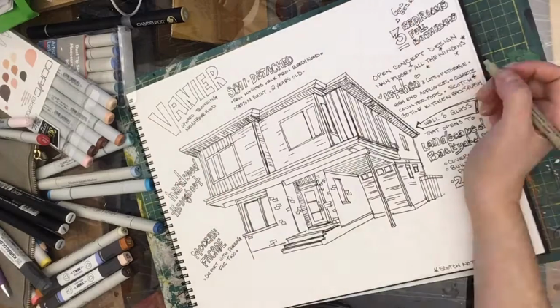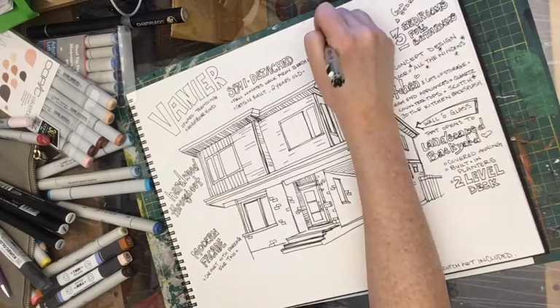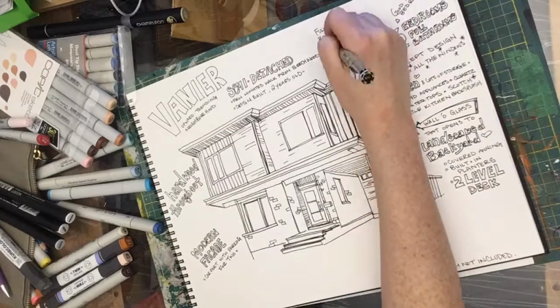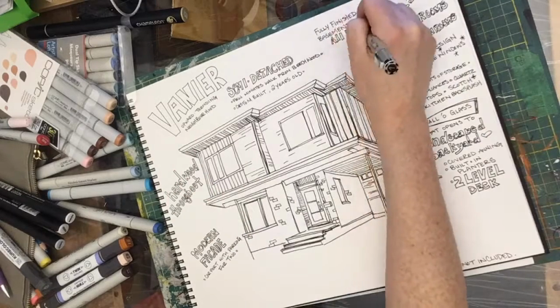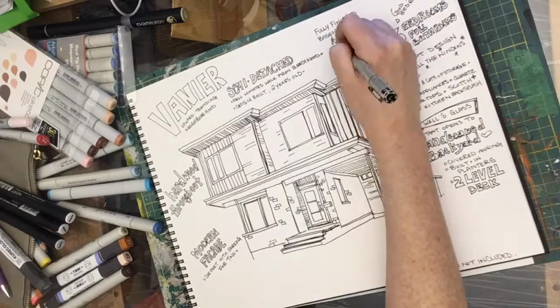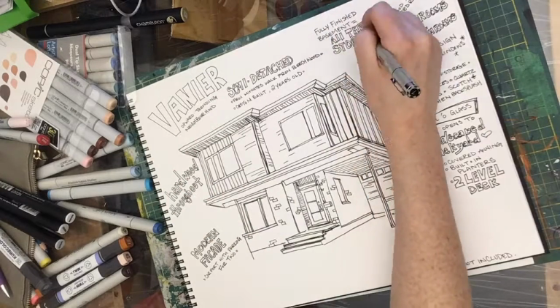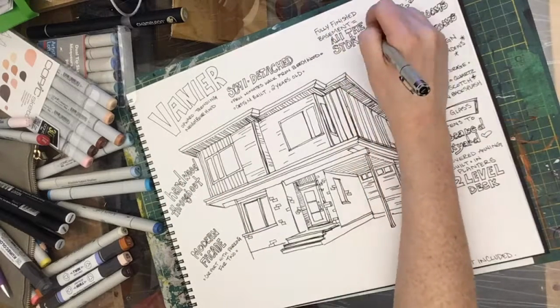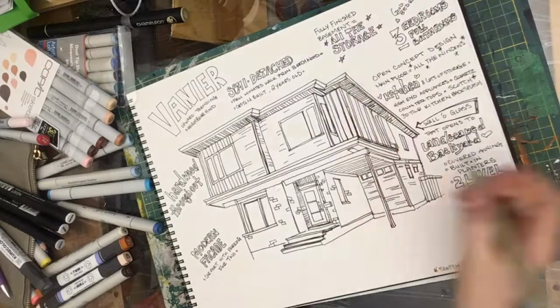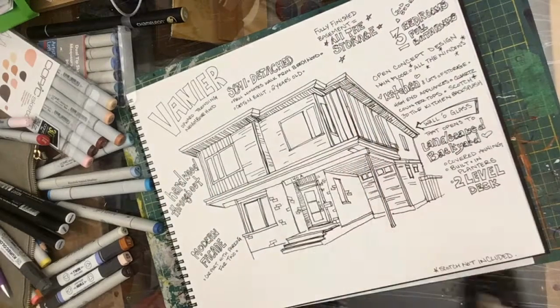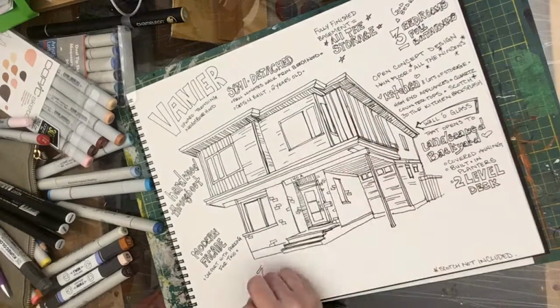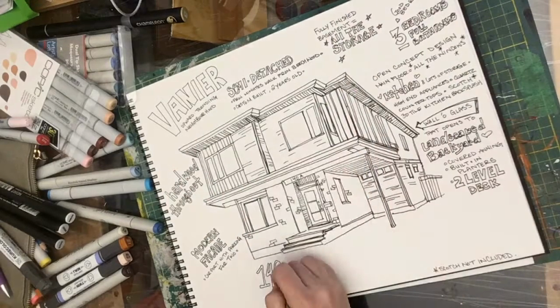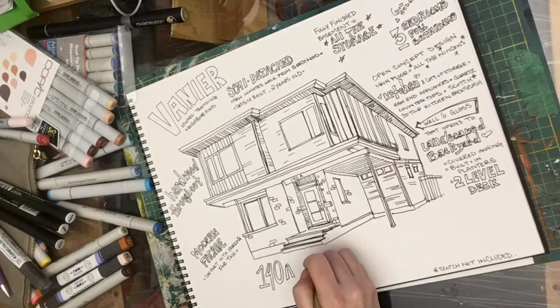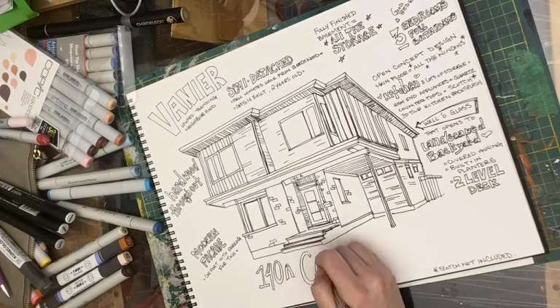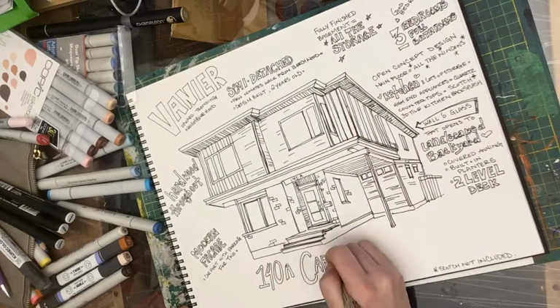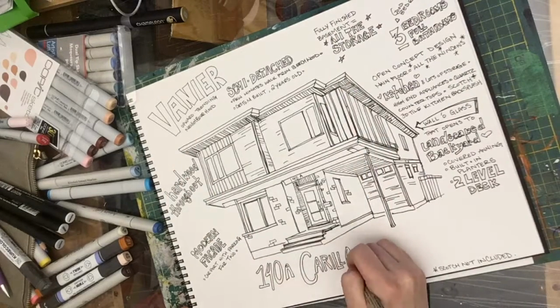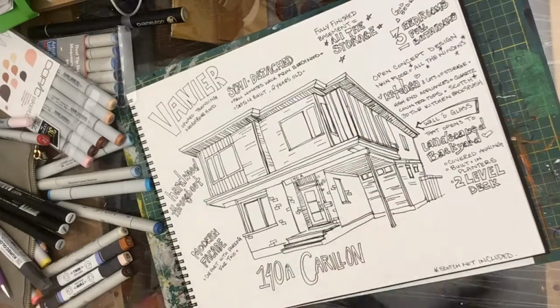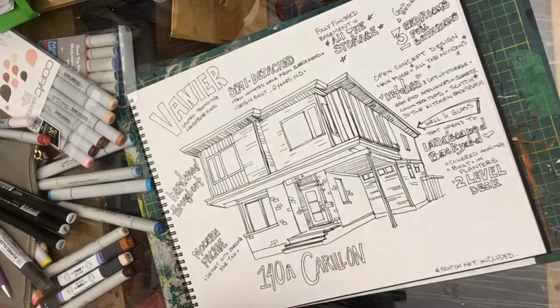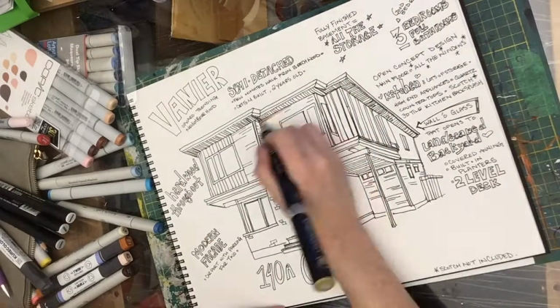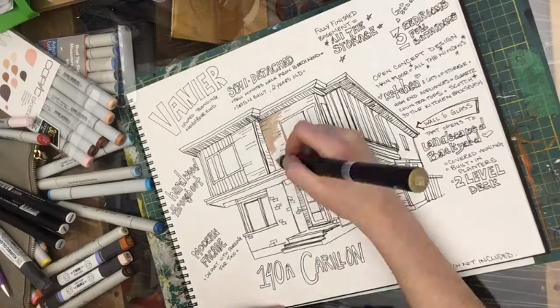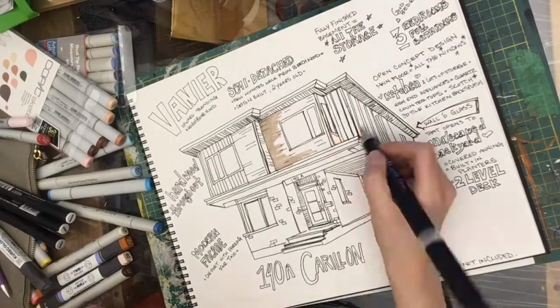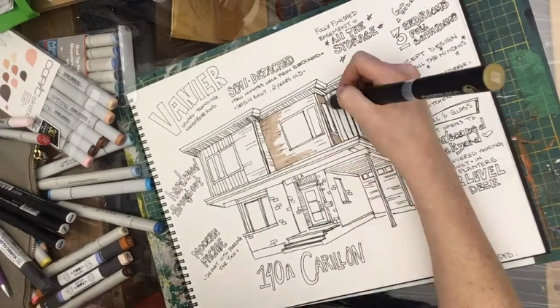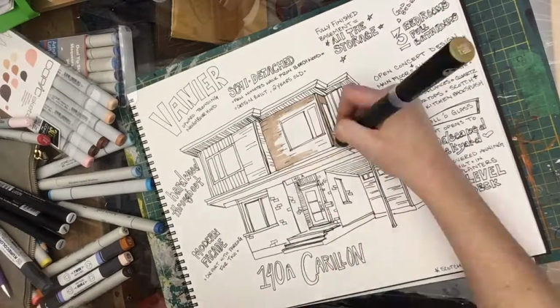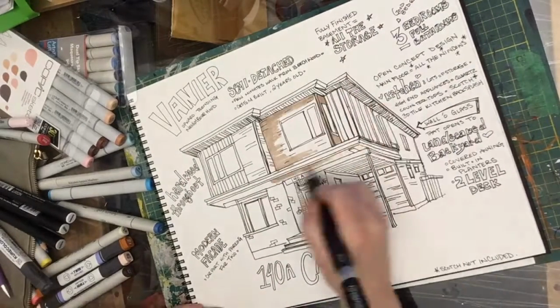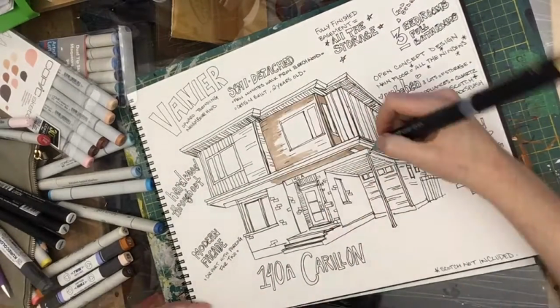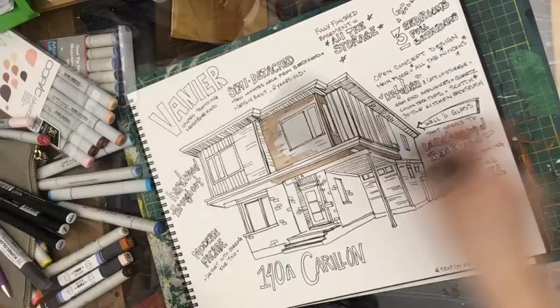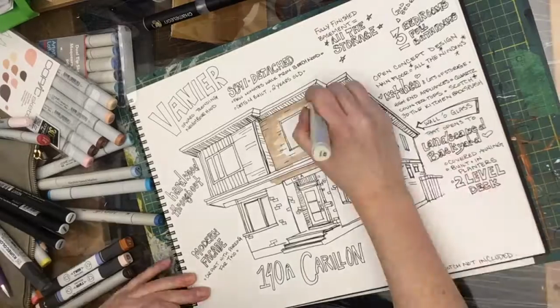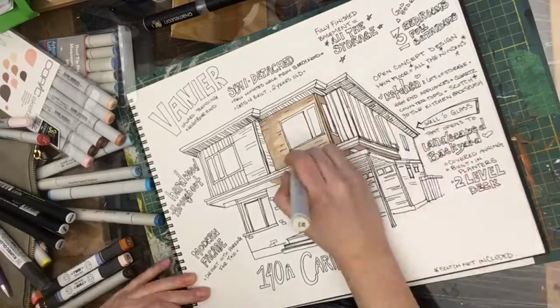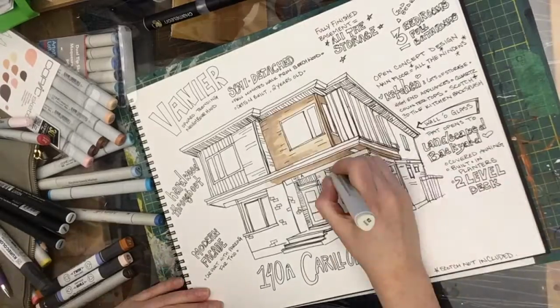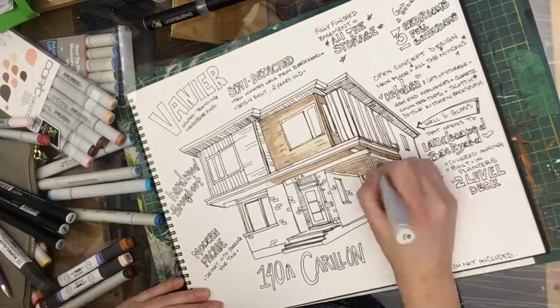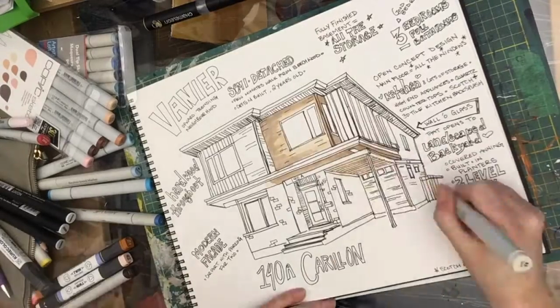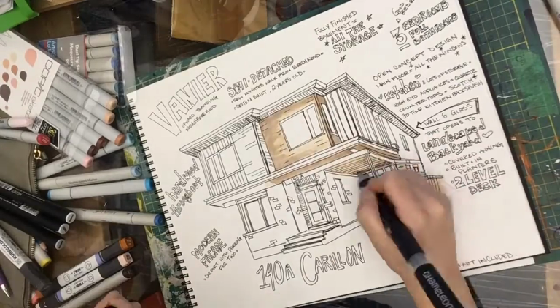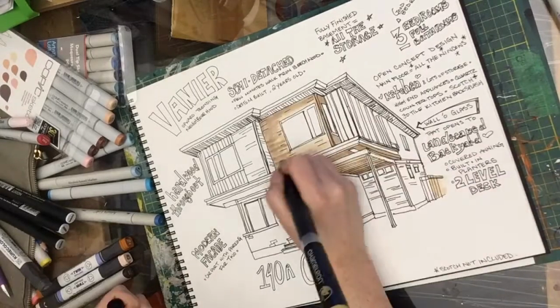The main floor has lots of windows, a really functional kitchen with lots of storage, appliances, and quartz counters.